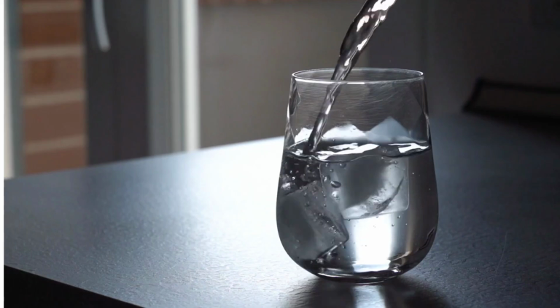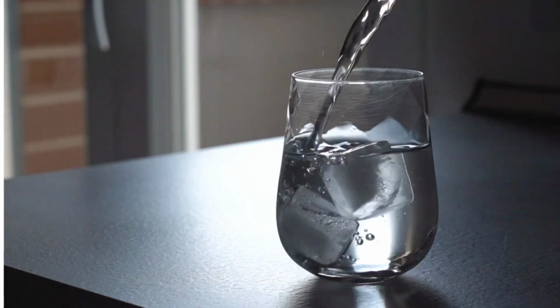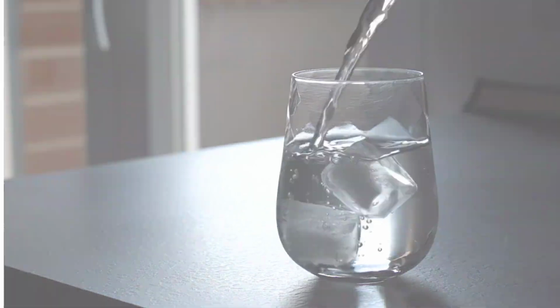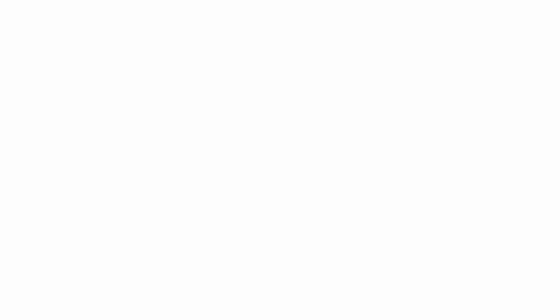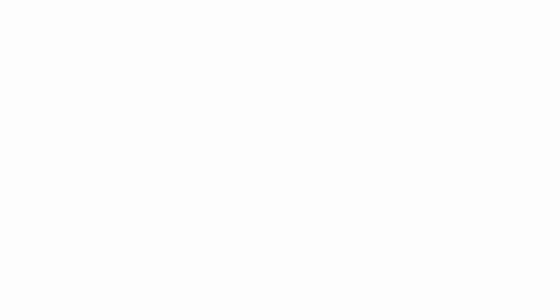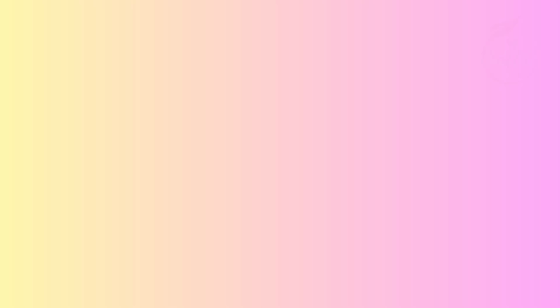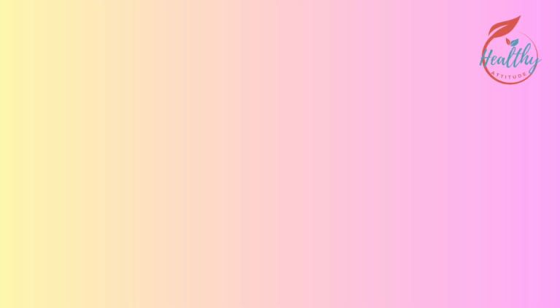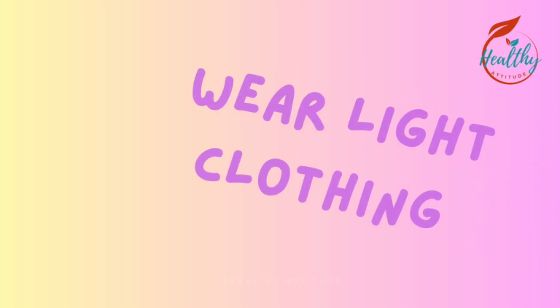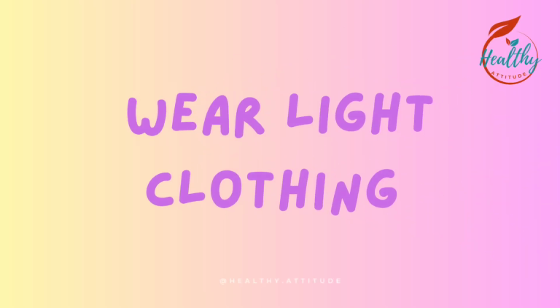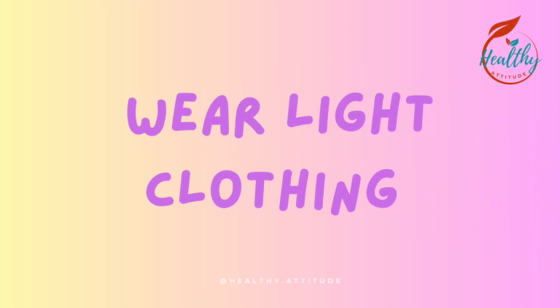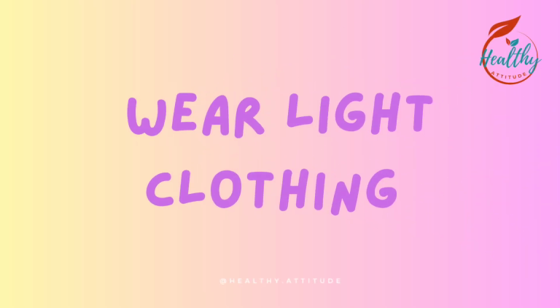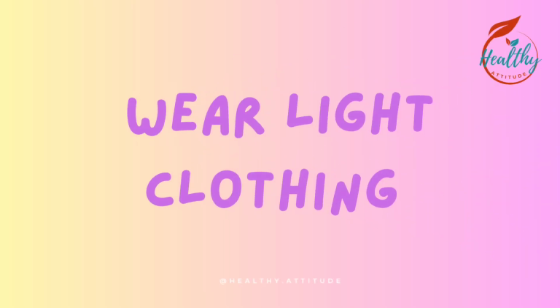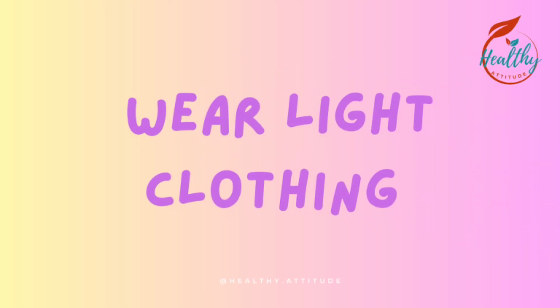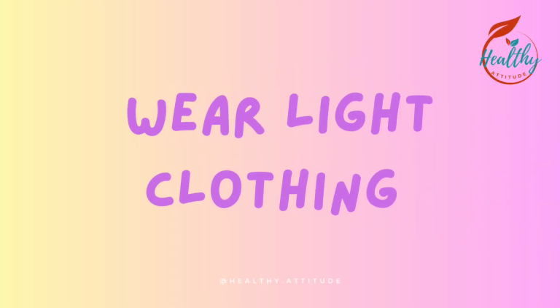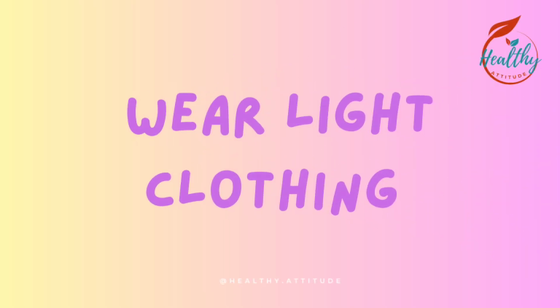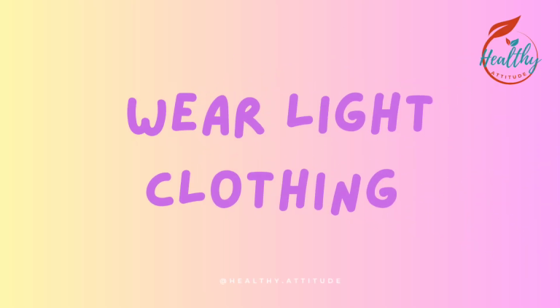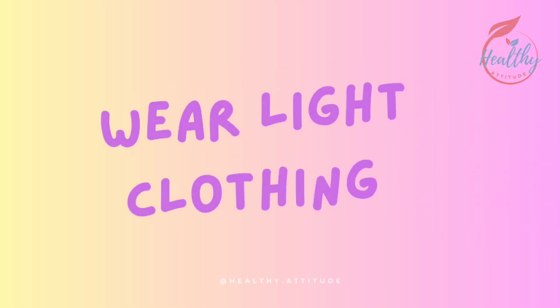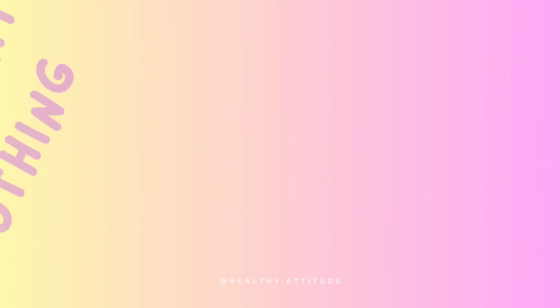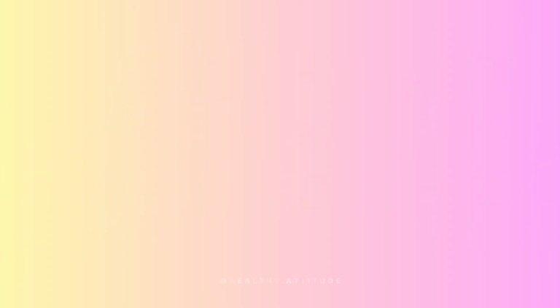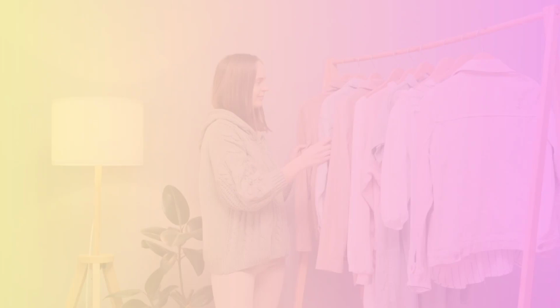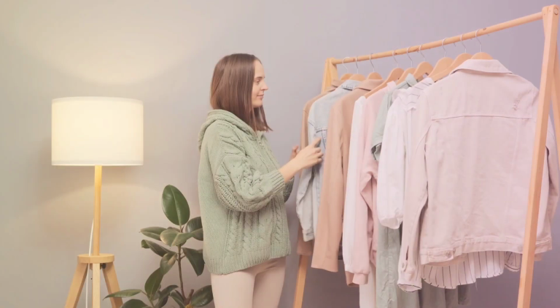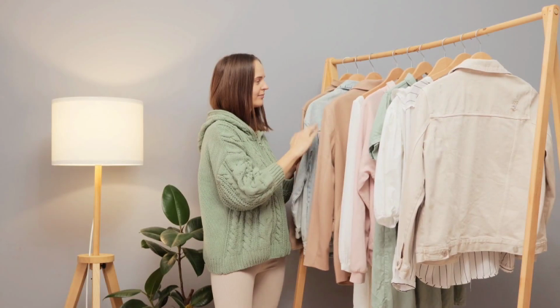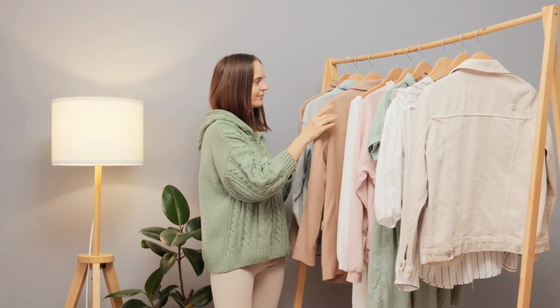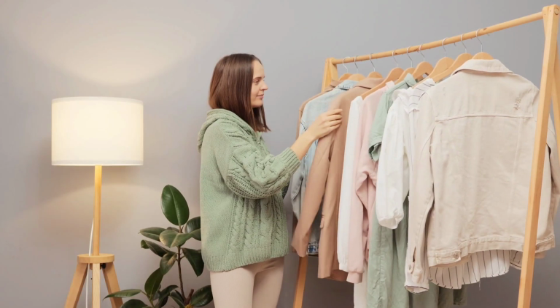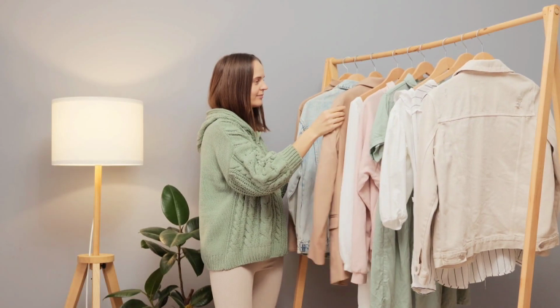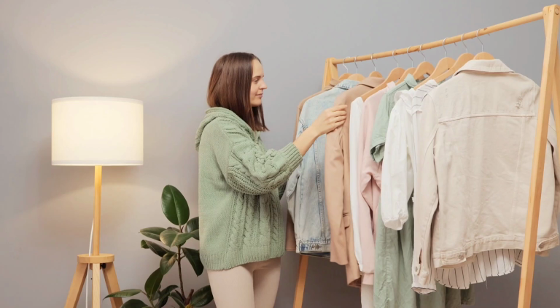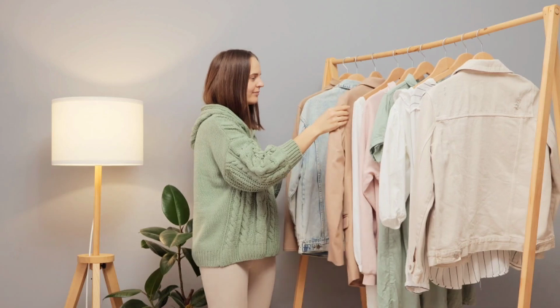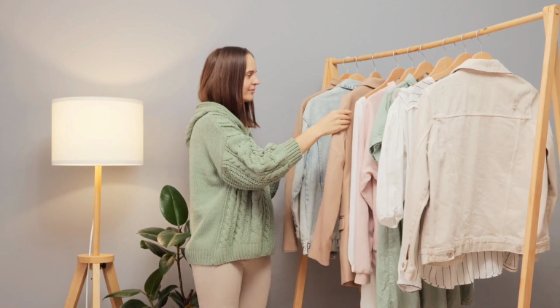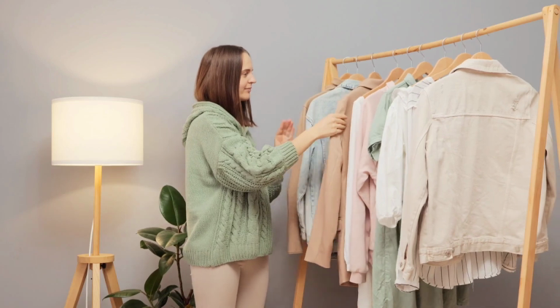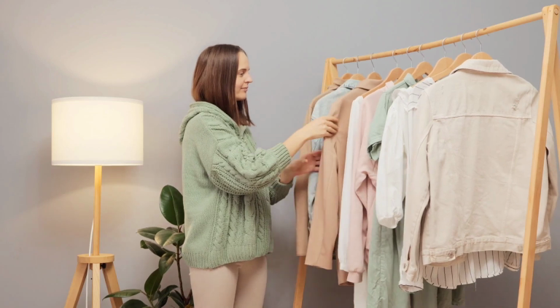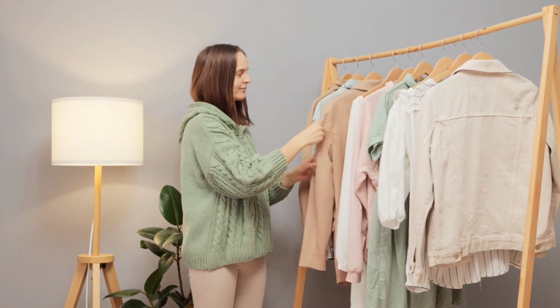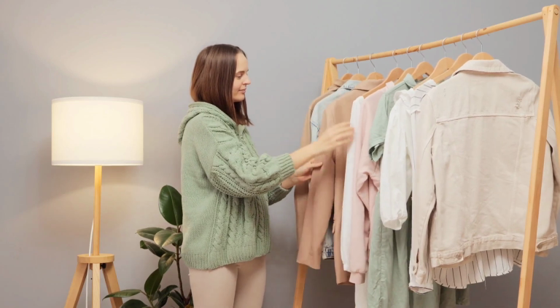Tip 2: Wear light clothing. Choose lightweight, loose-fitting, and light-colored clothing to help keep your body cool.